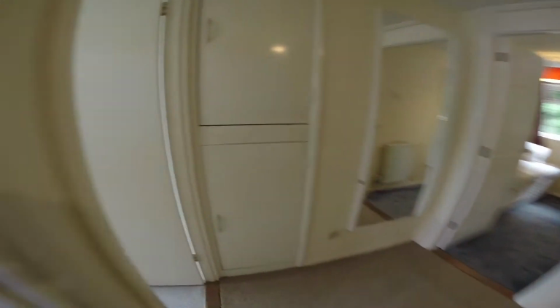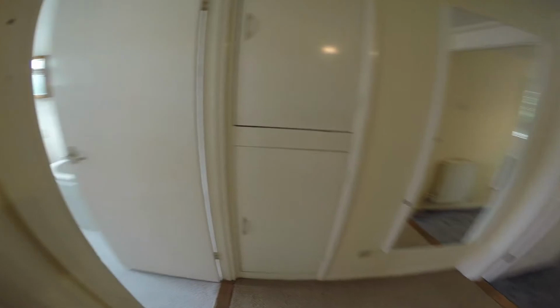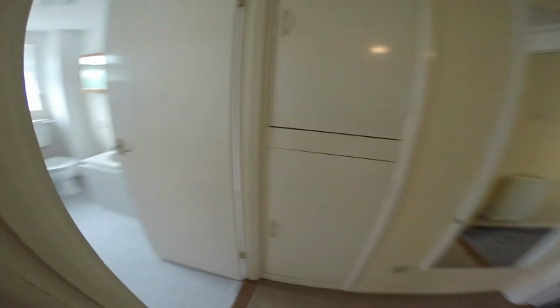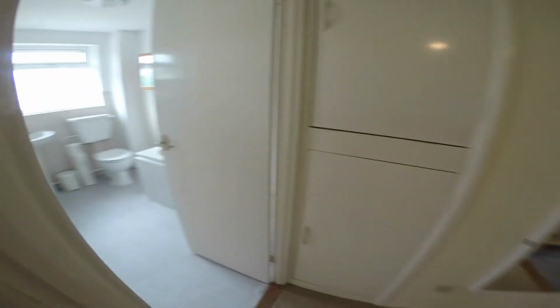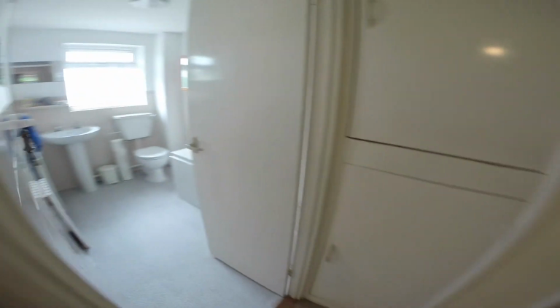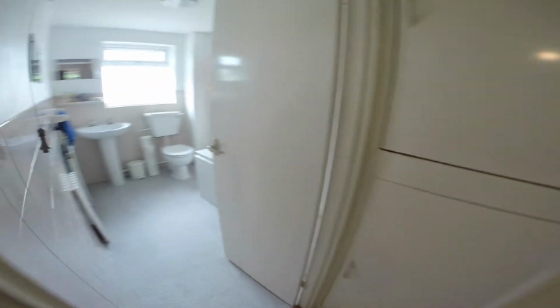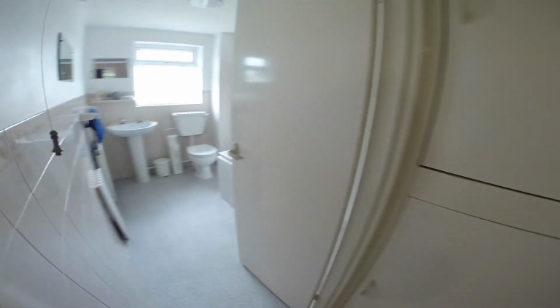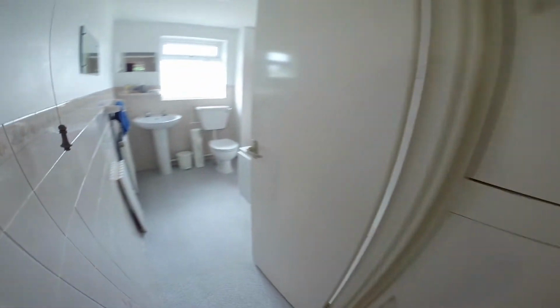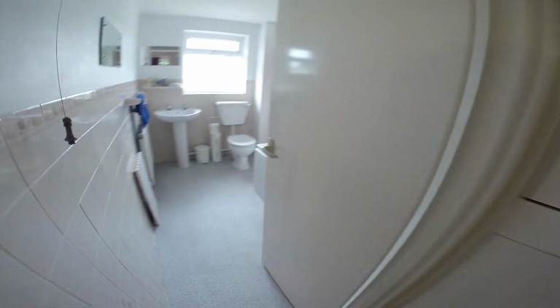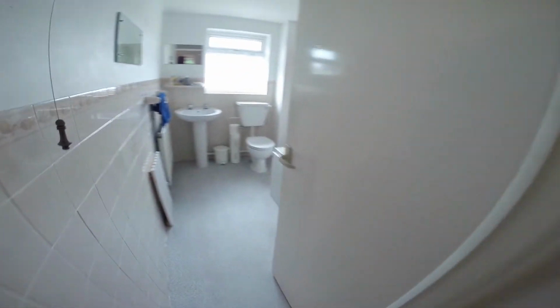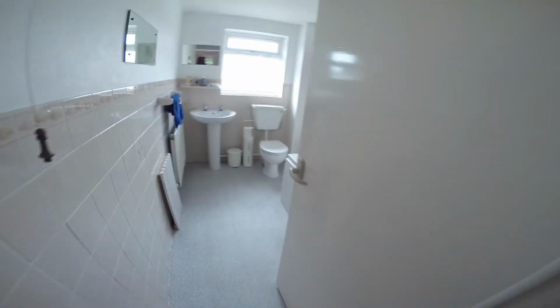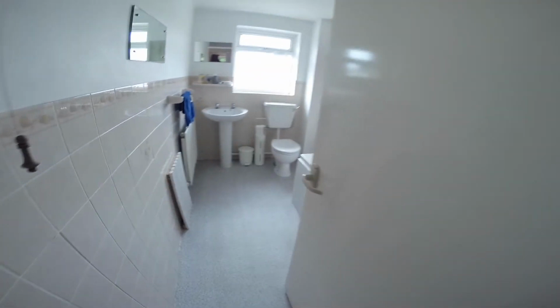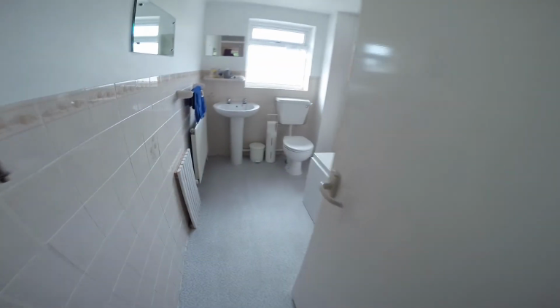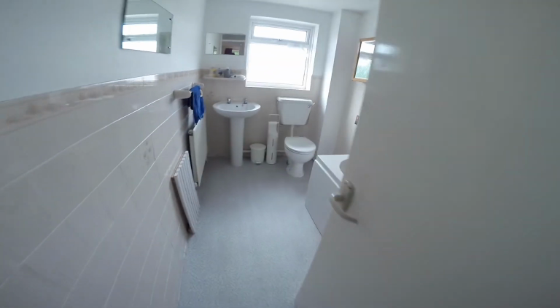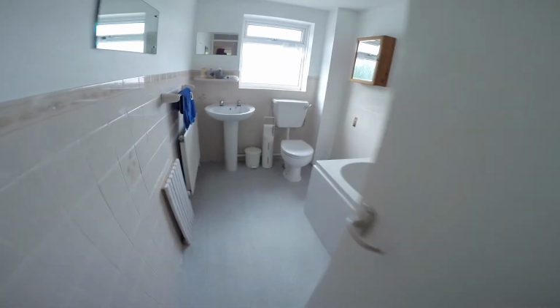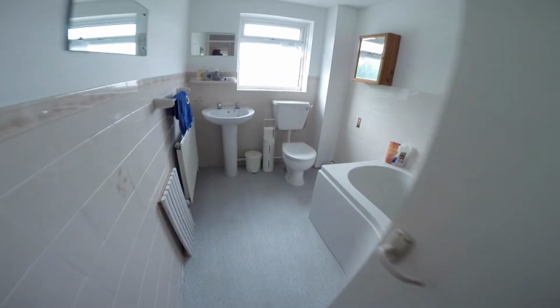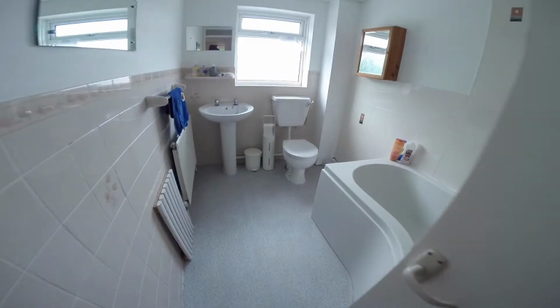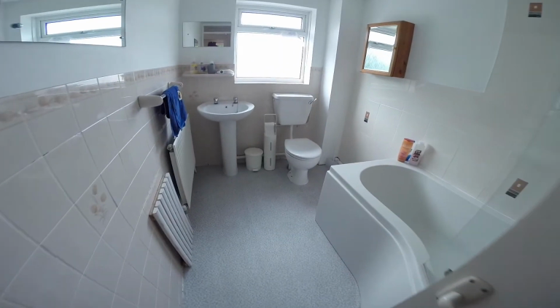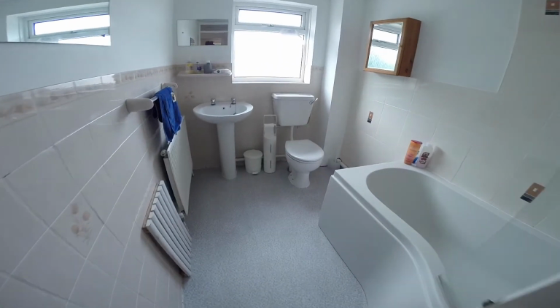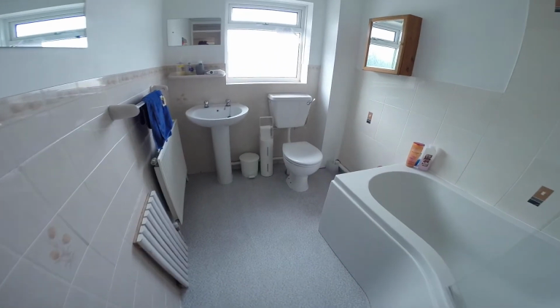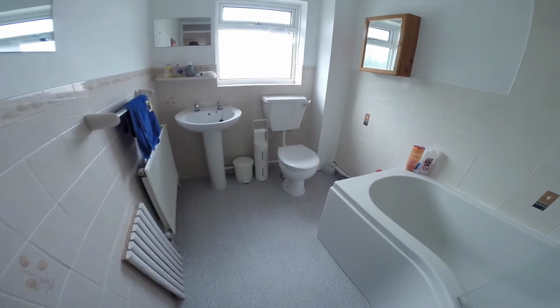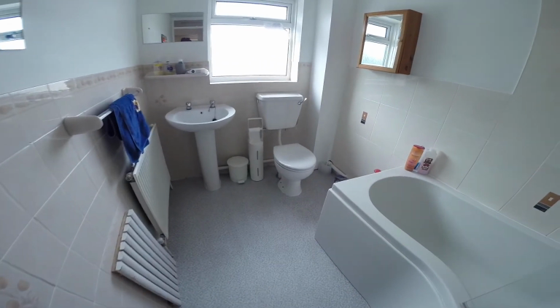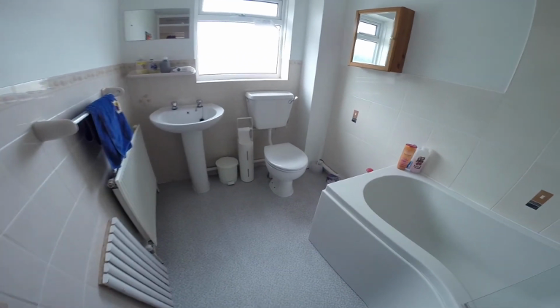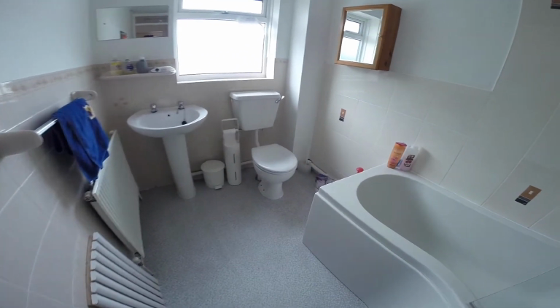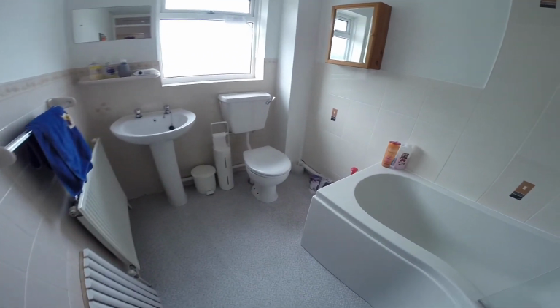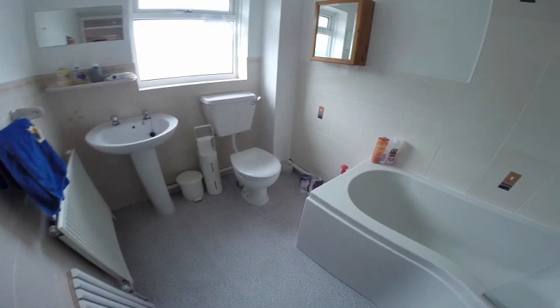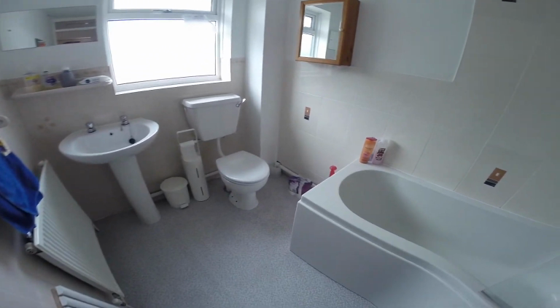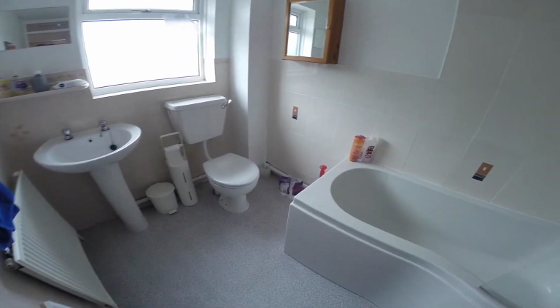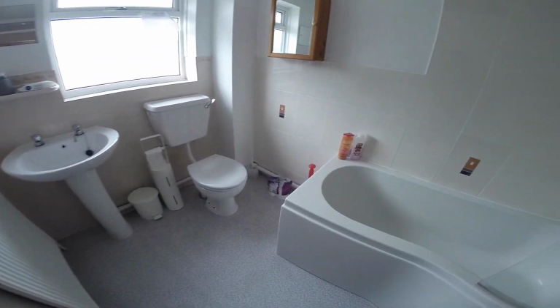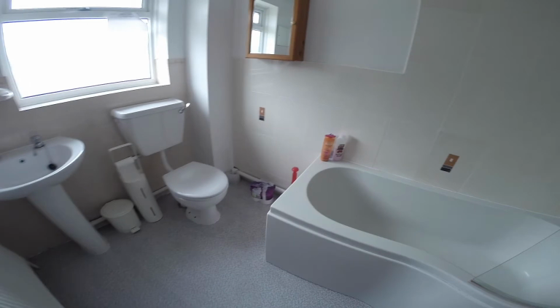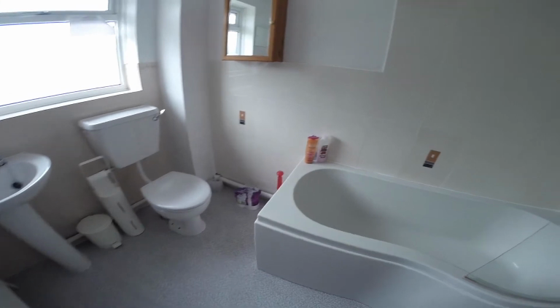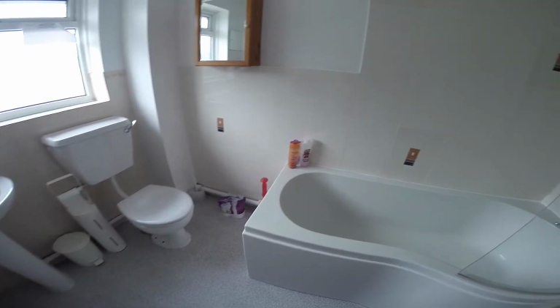Further along from that we have the upstairs bathroom. Equipped with a toilet, a basin and a bath with a shower attachment.